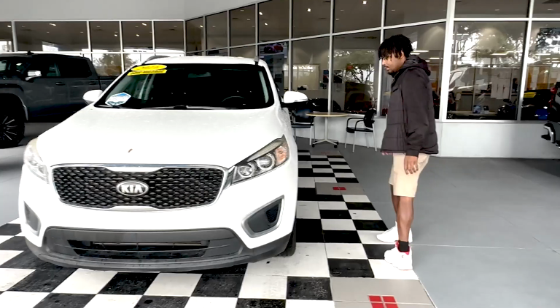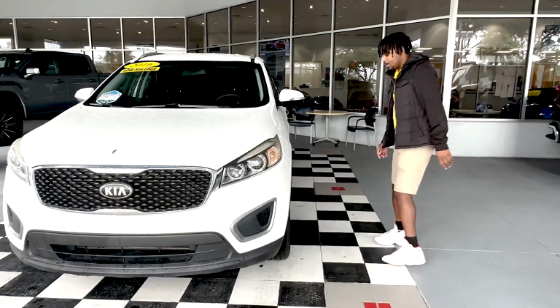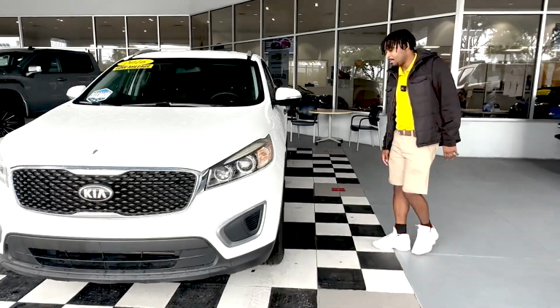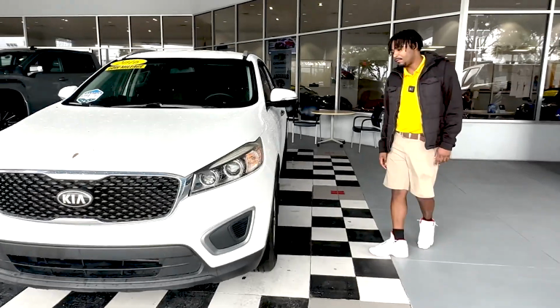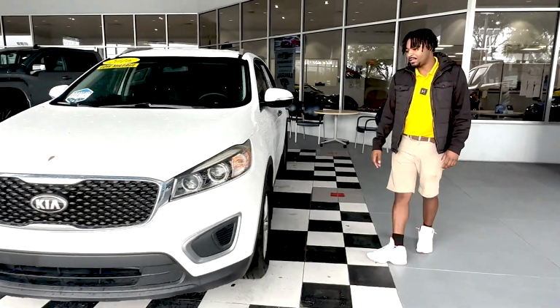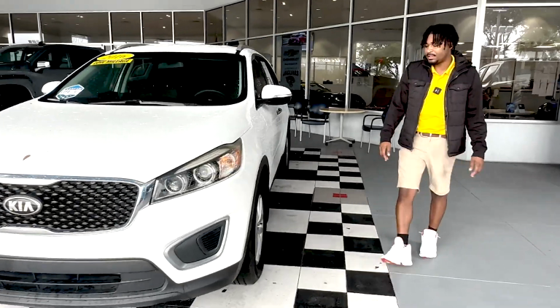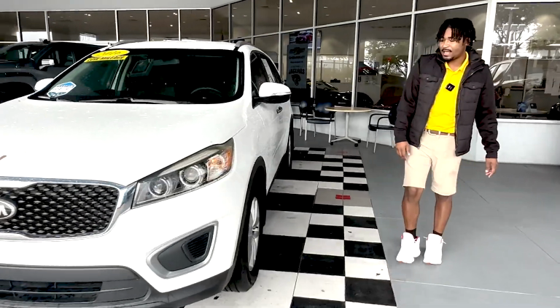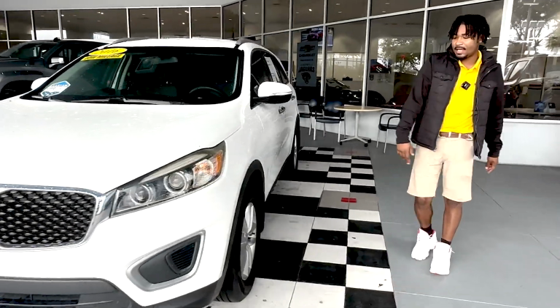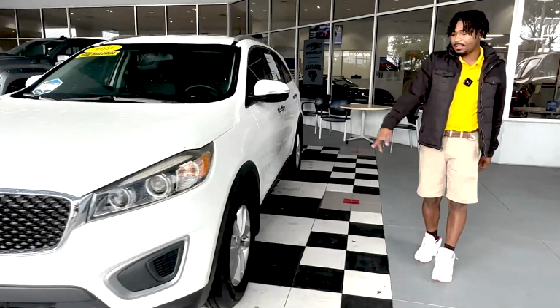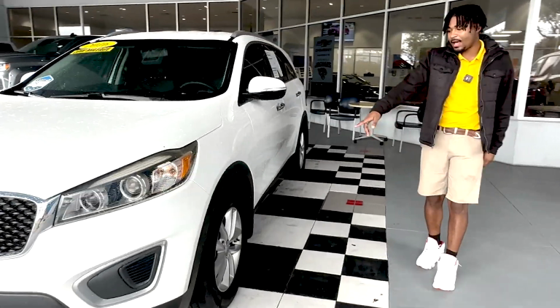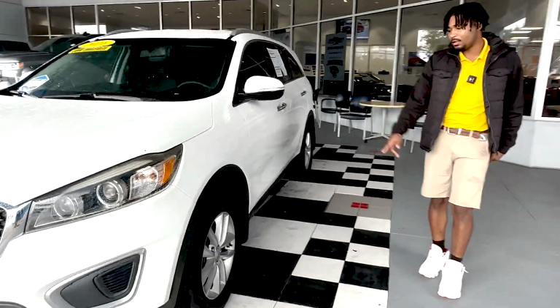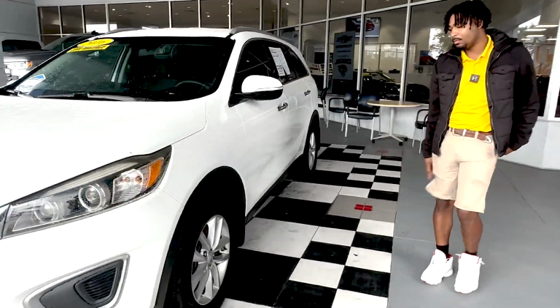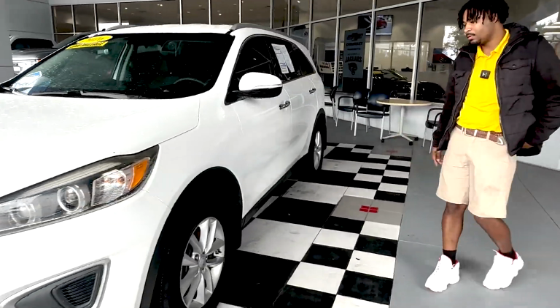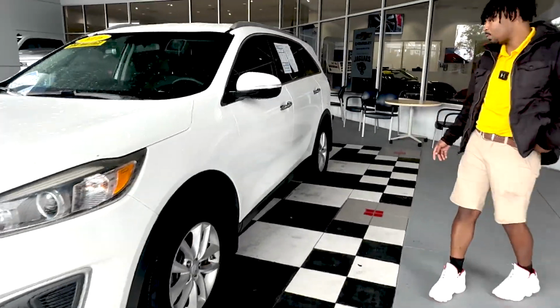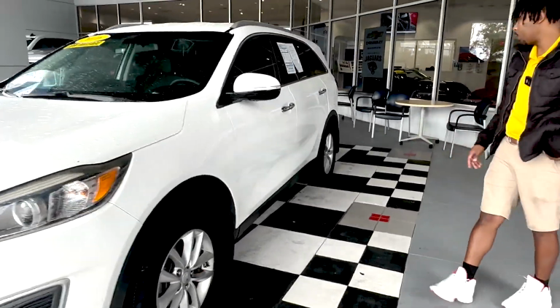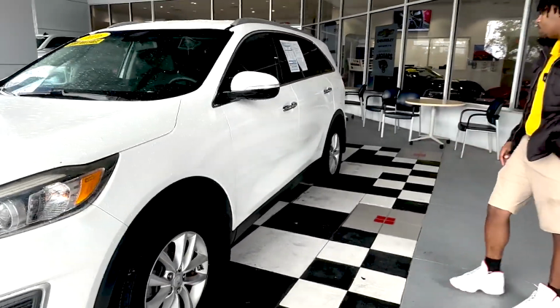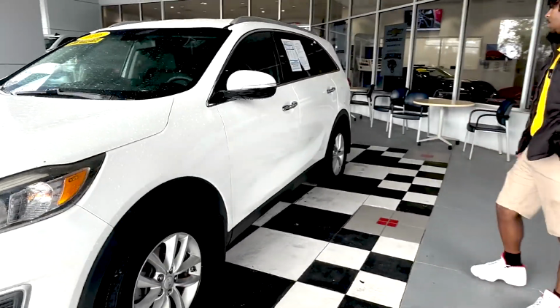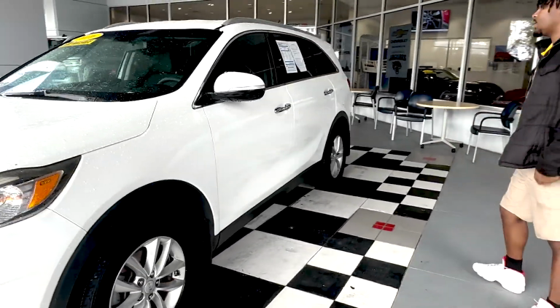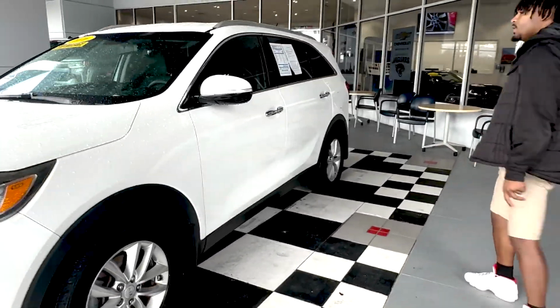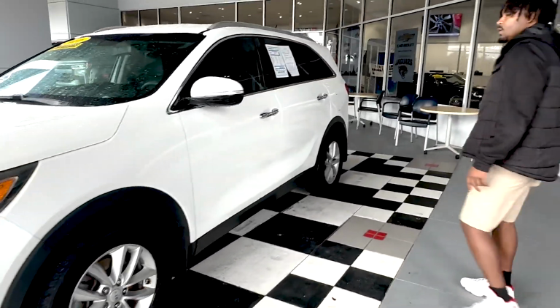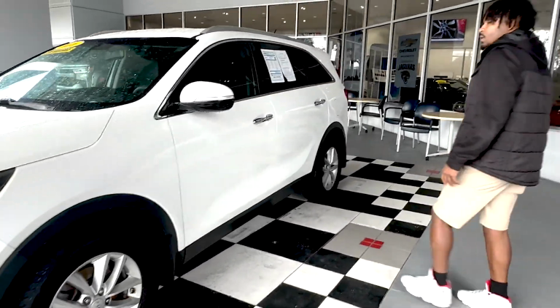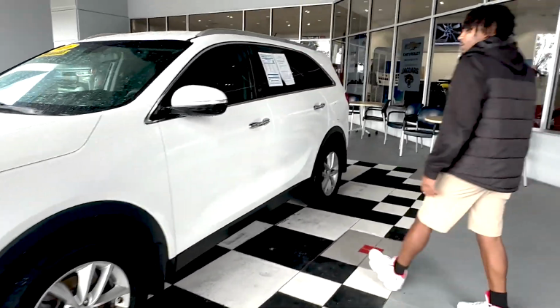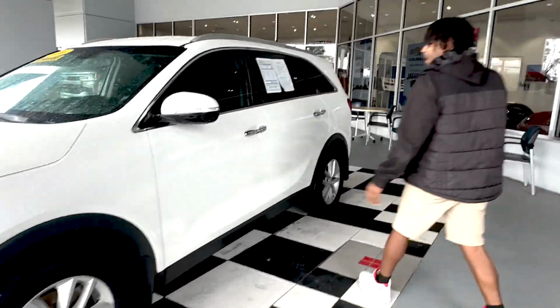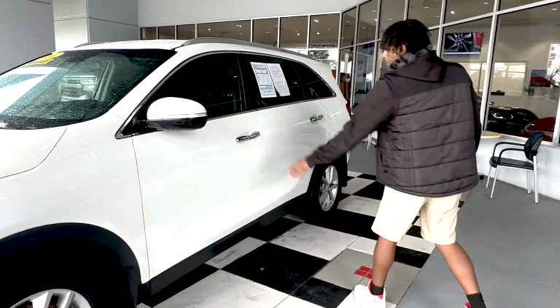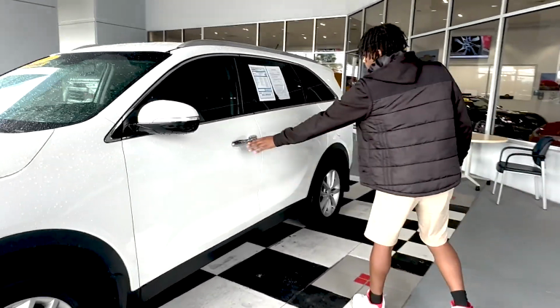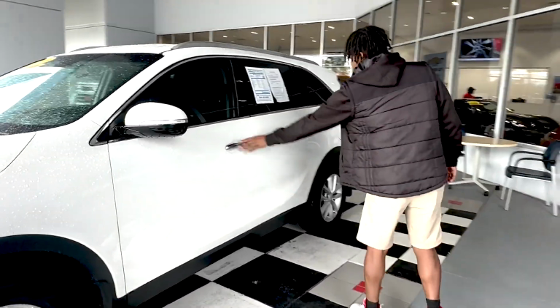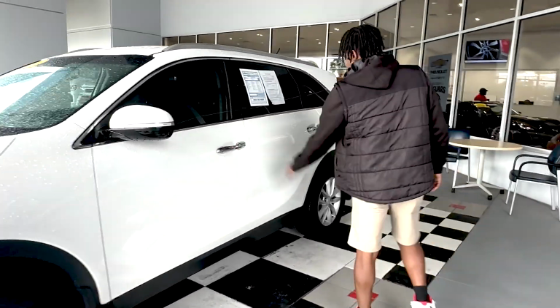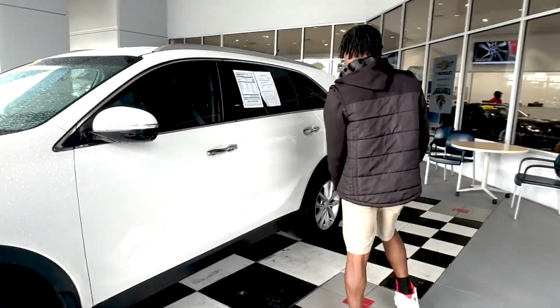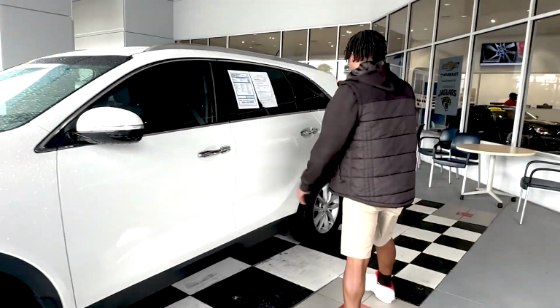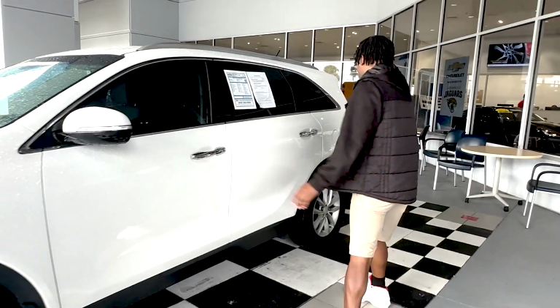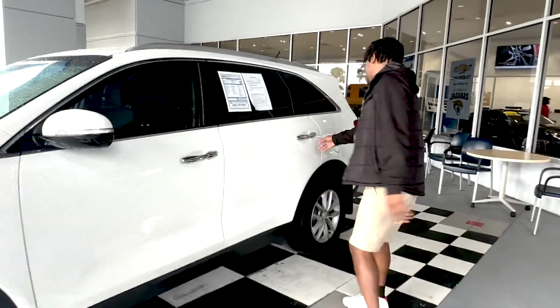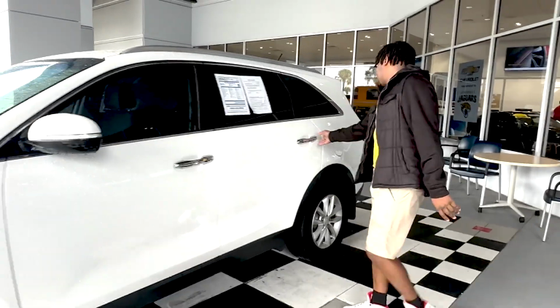Coming over to the side, you got aluminum wheels and chrome on the door handles.